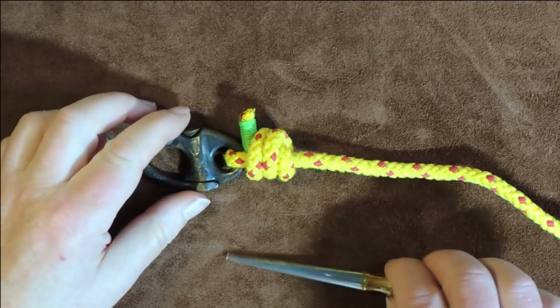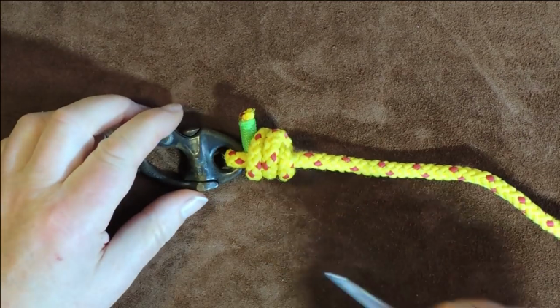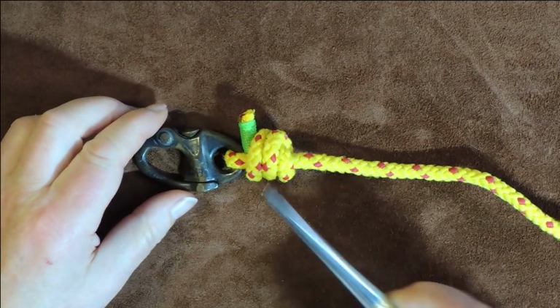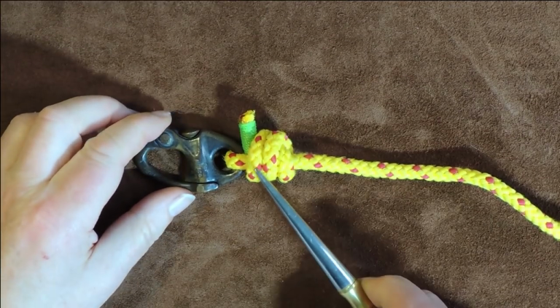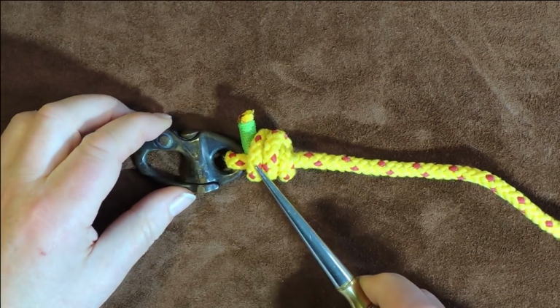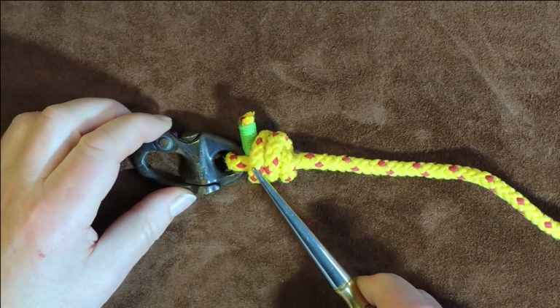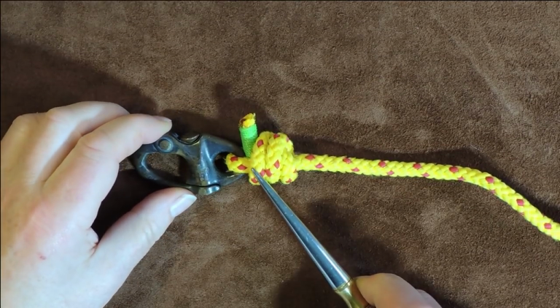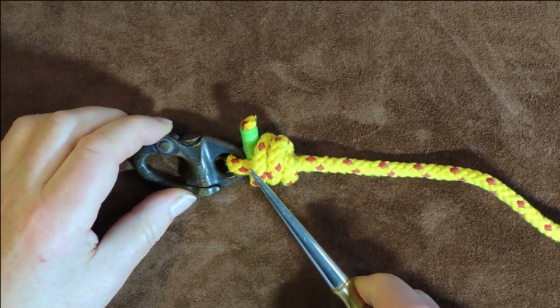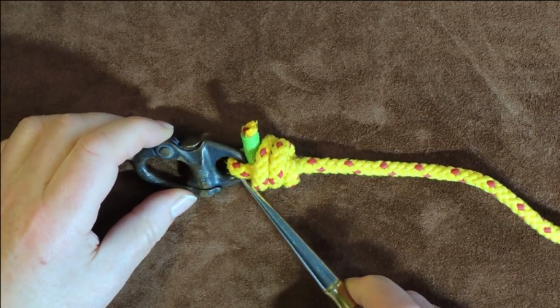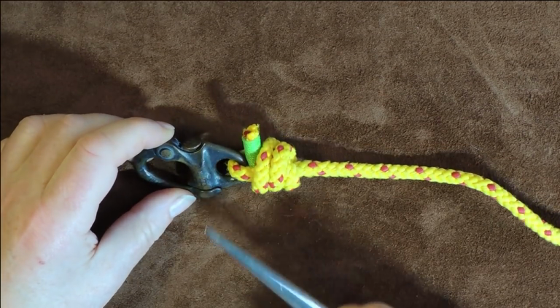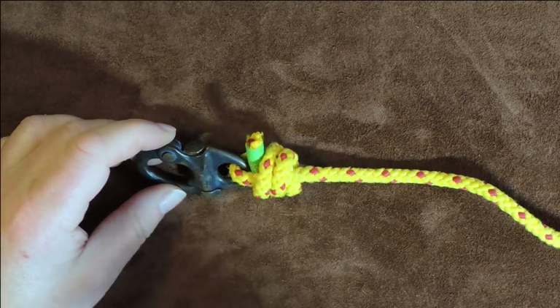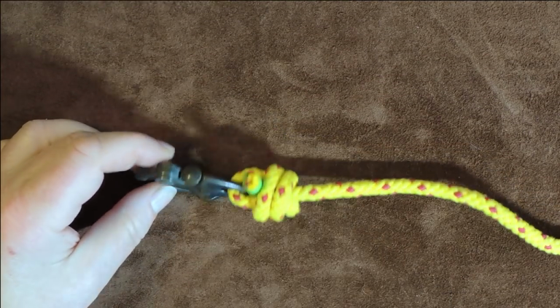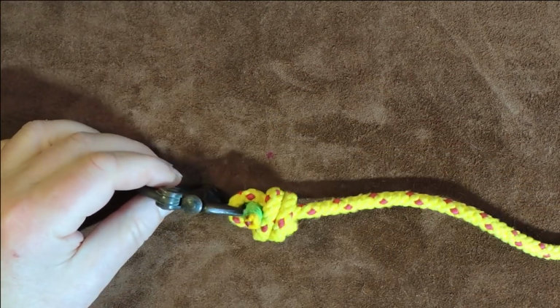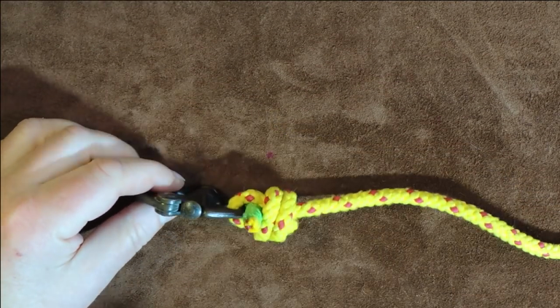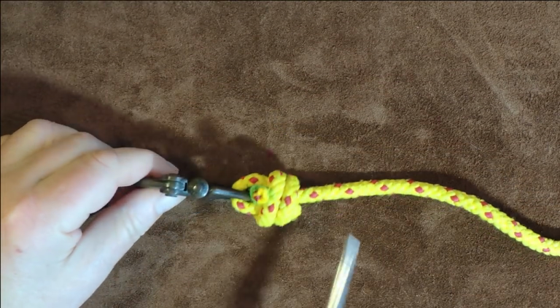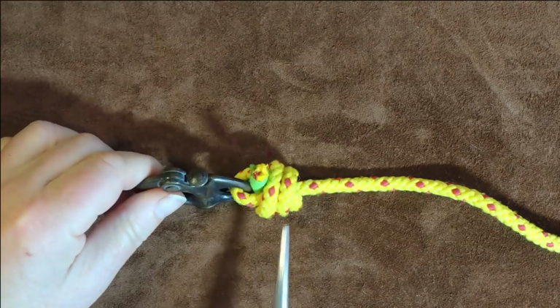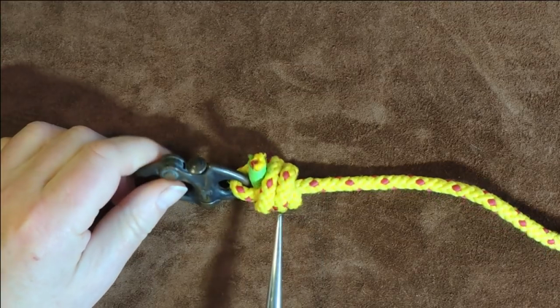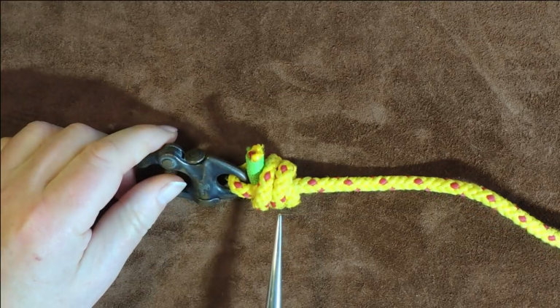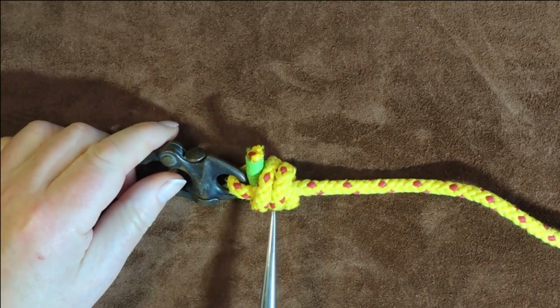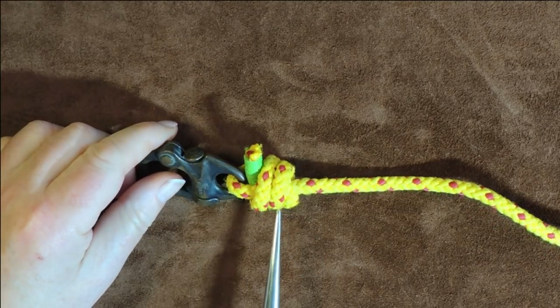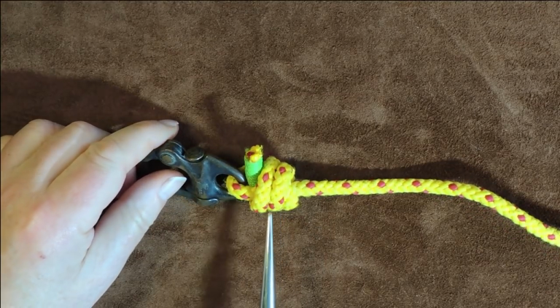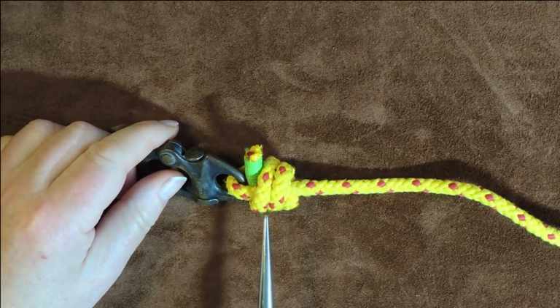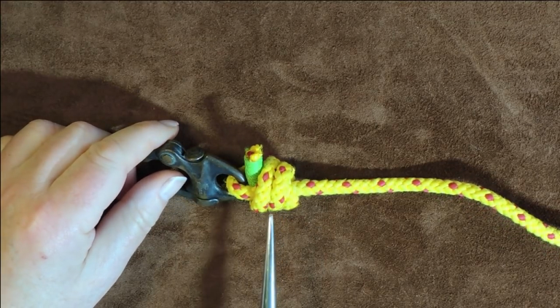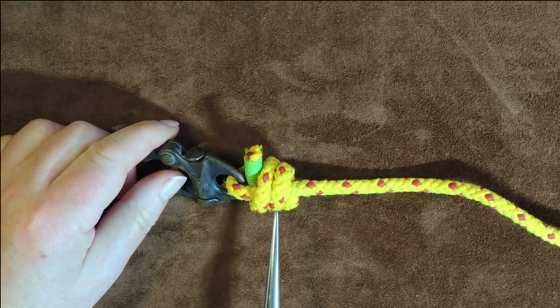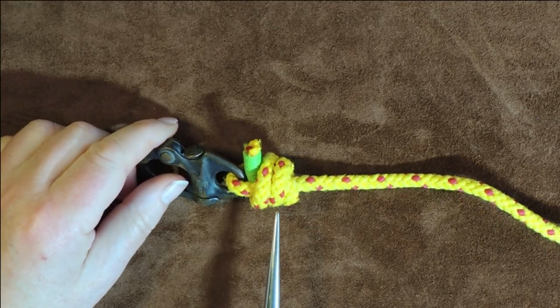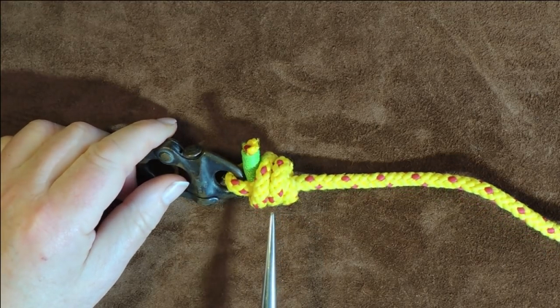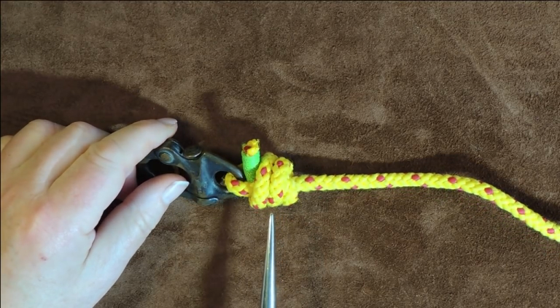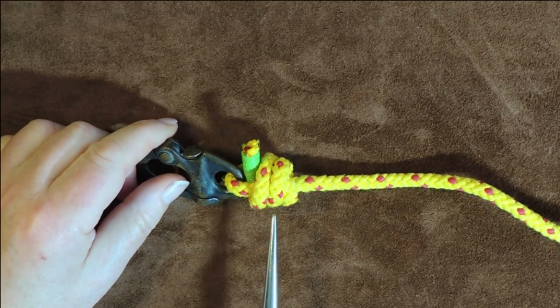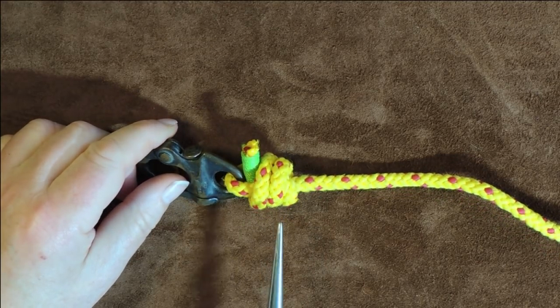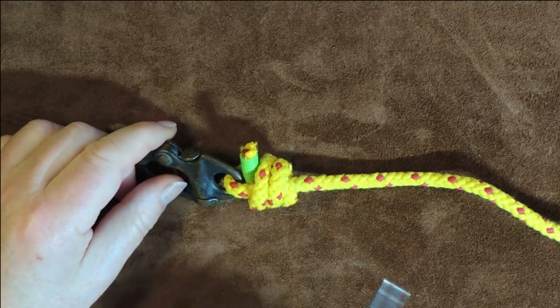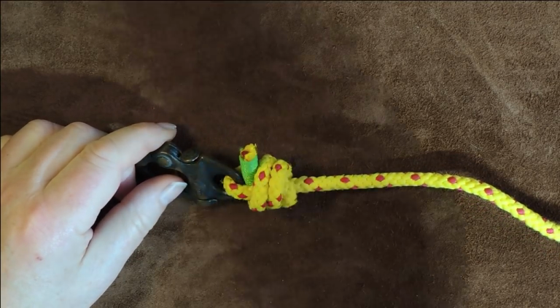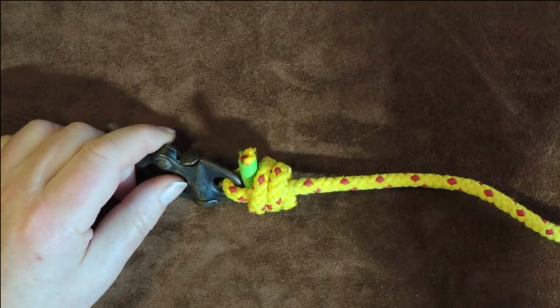Hello everybody. Today's little knot is the Halyad Hitch.